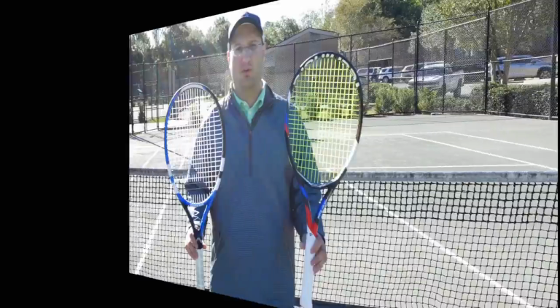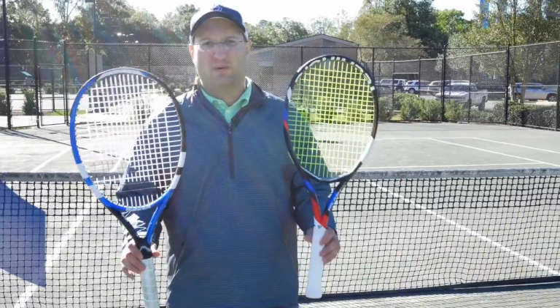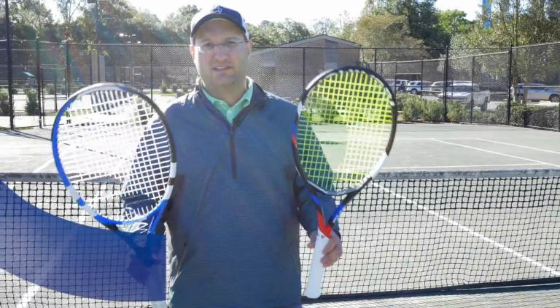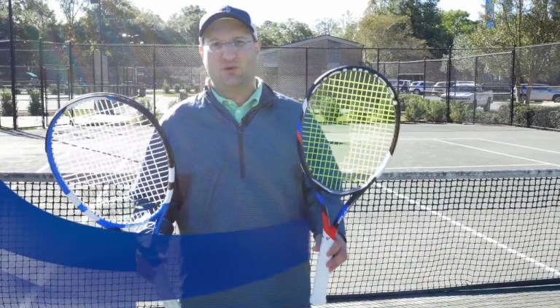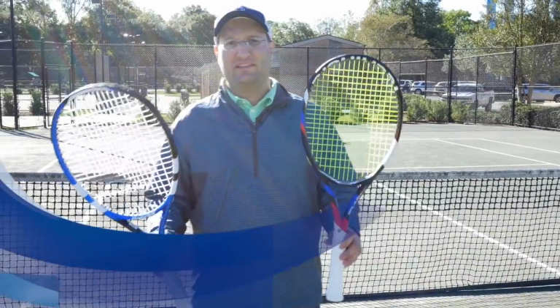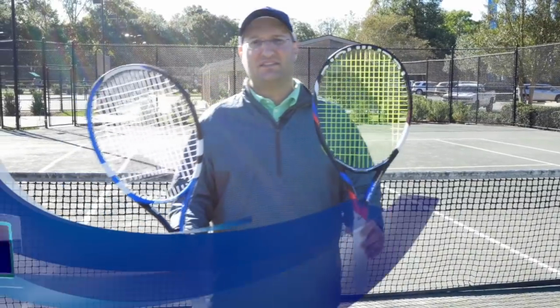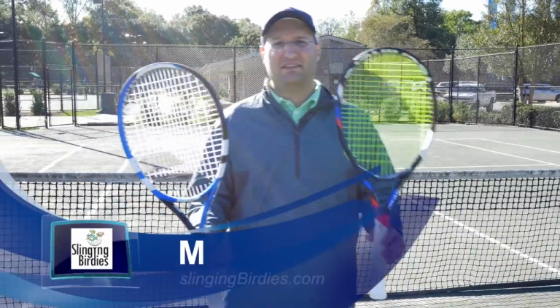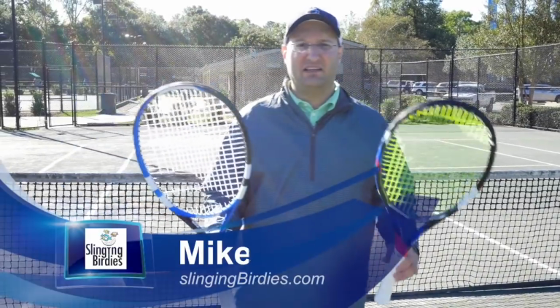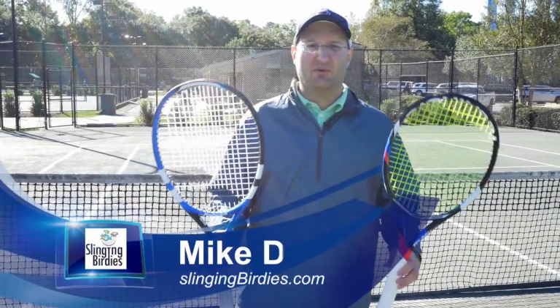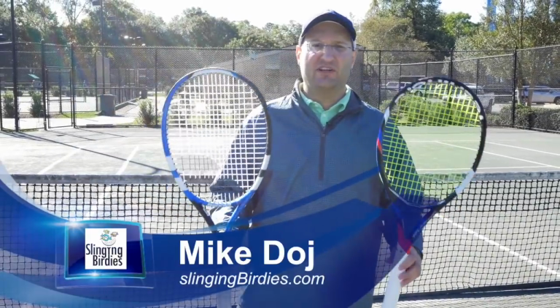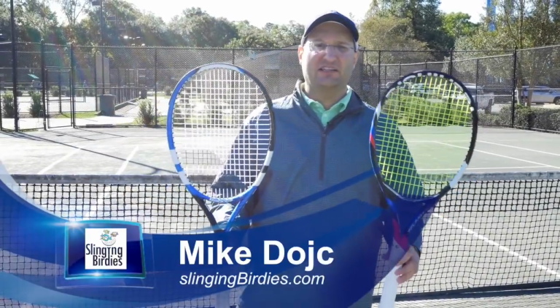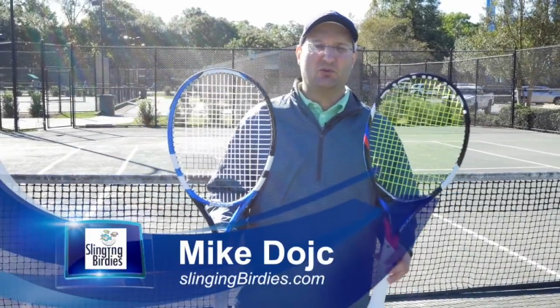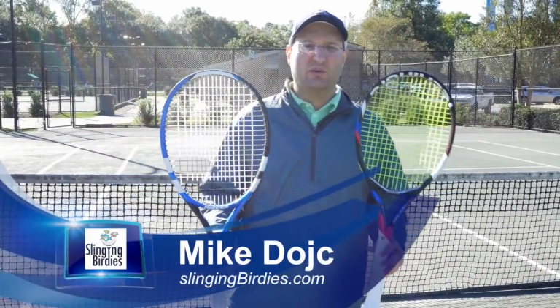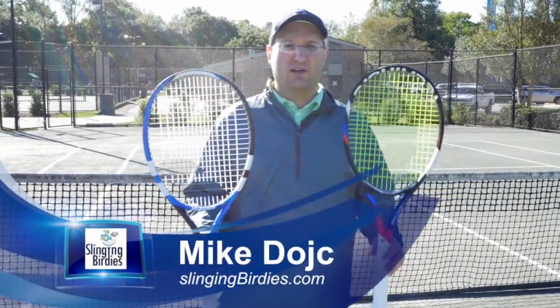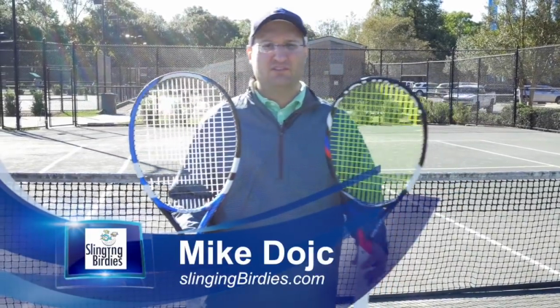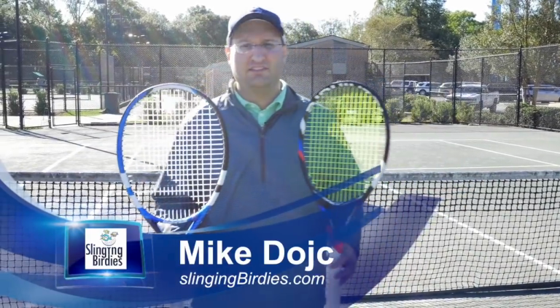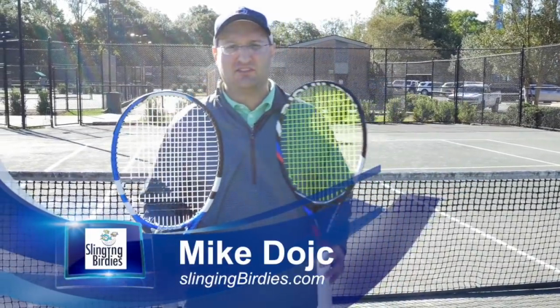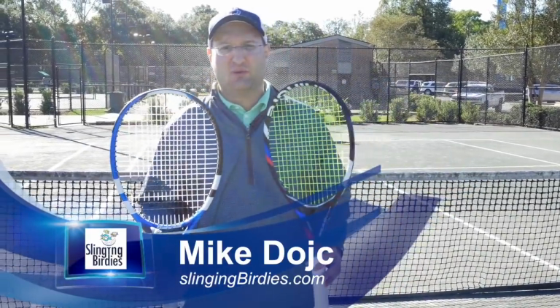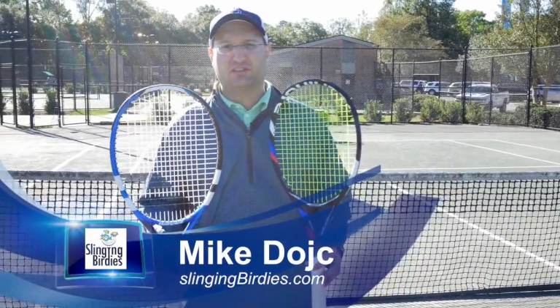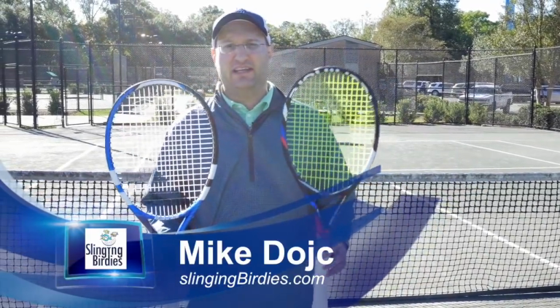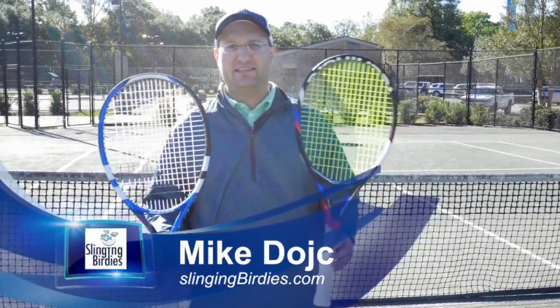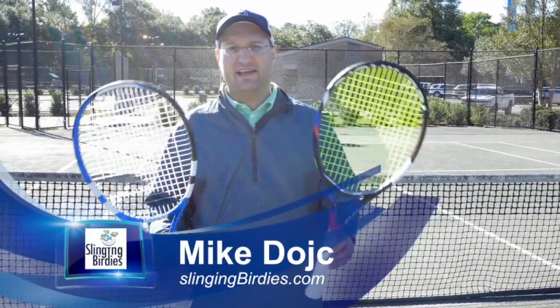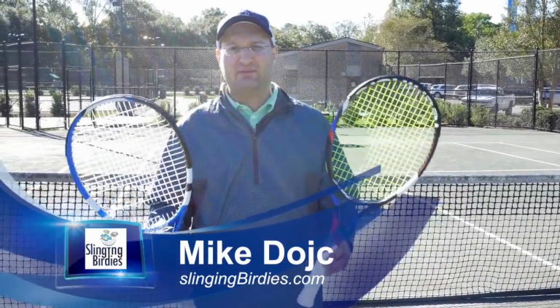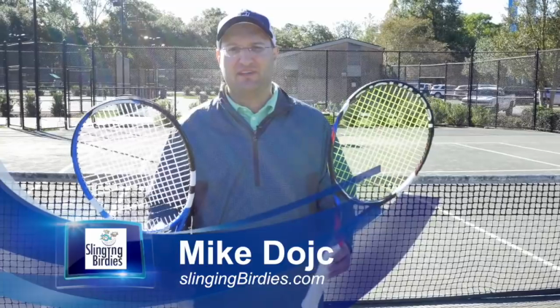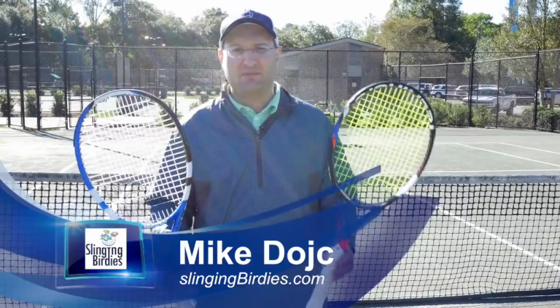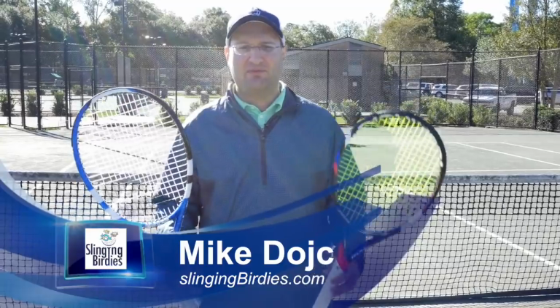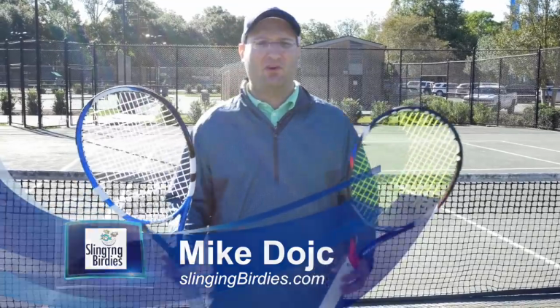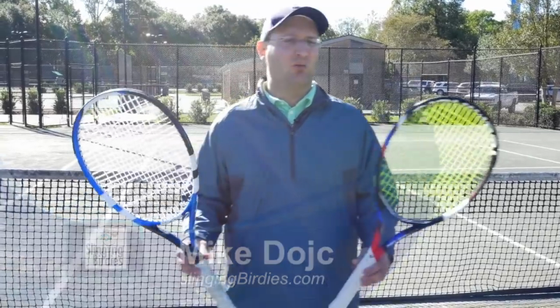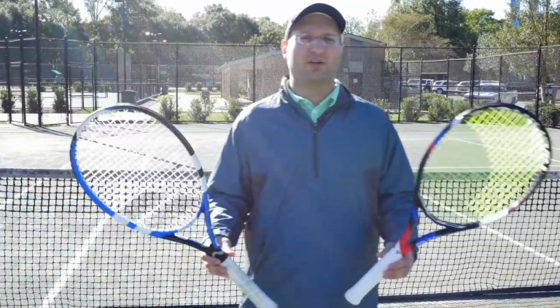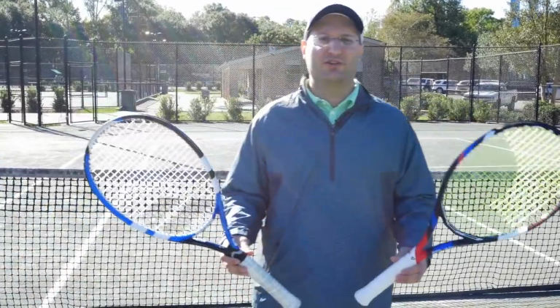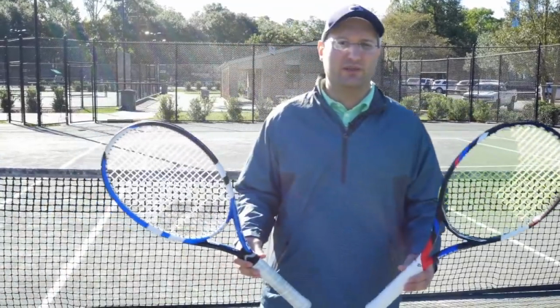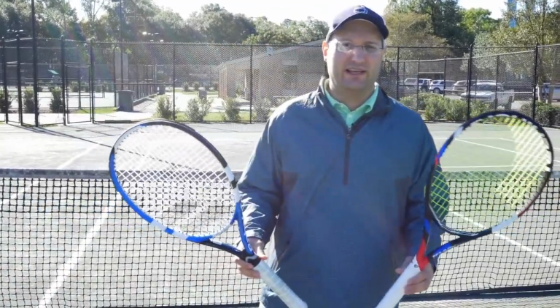Mike Deutsch, Slinging Birdies. We're doing golf sister sport today: tennis. We've done this before and we're going to do it again.